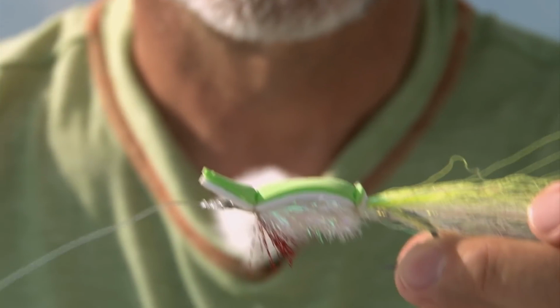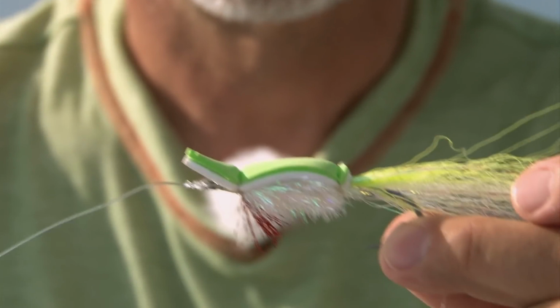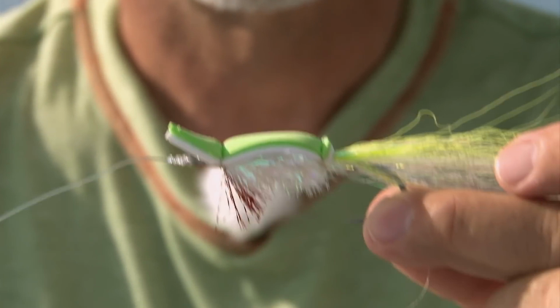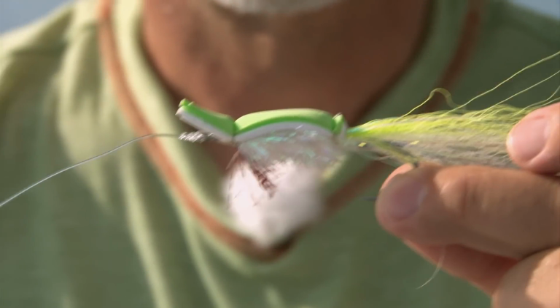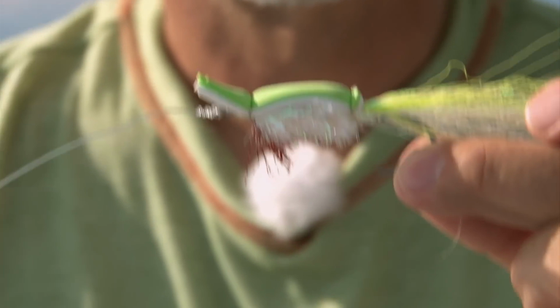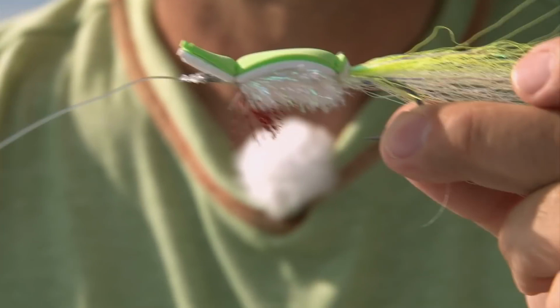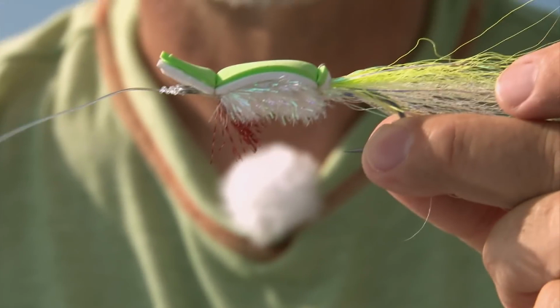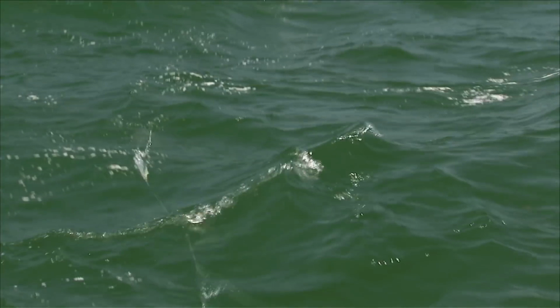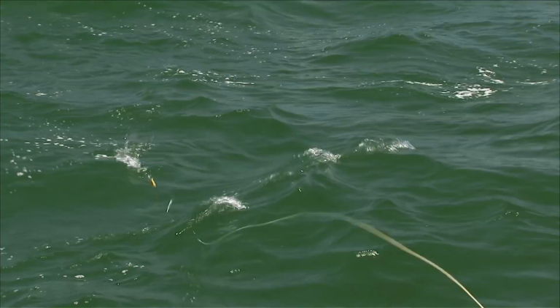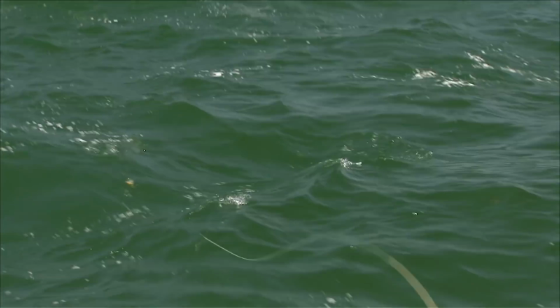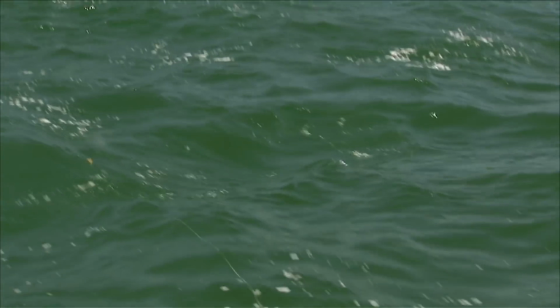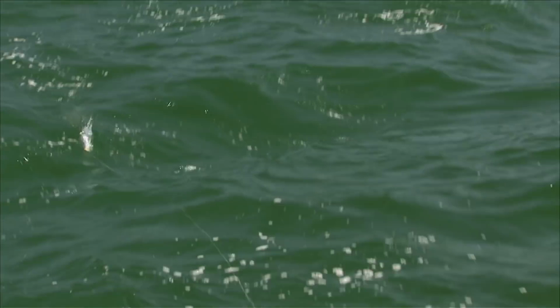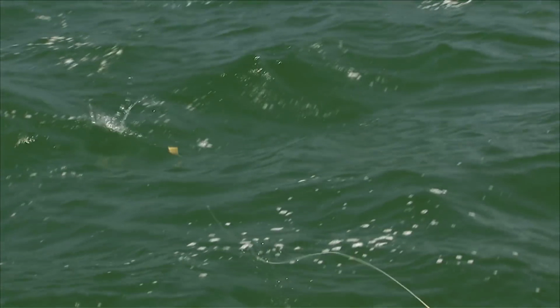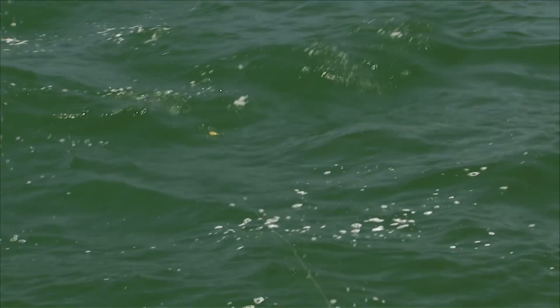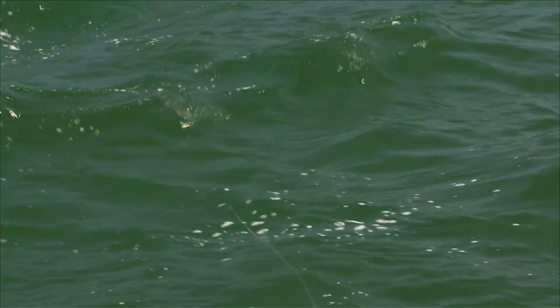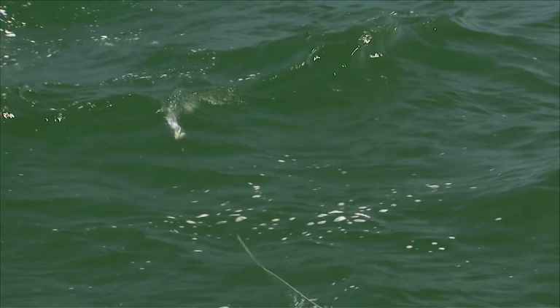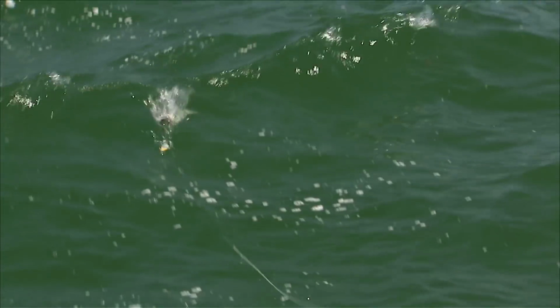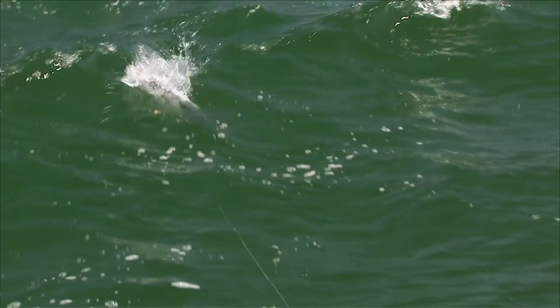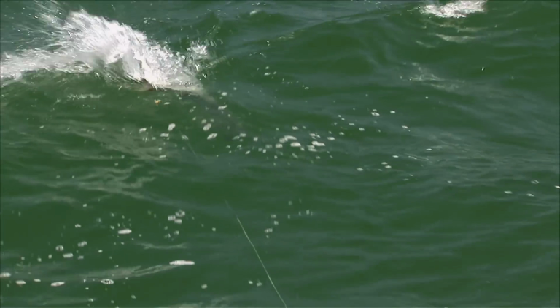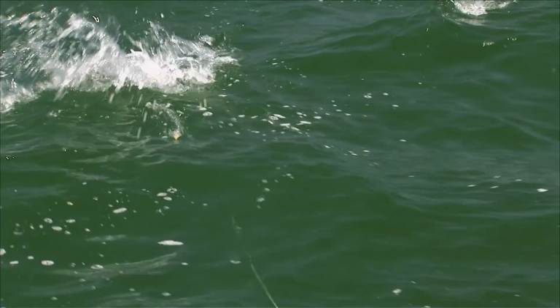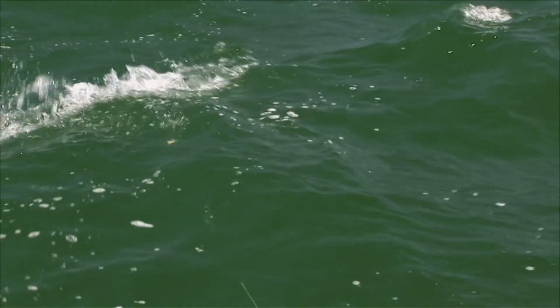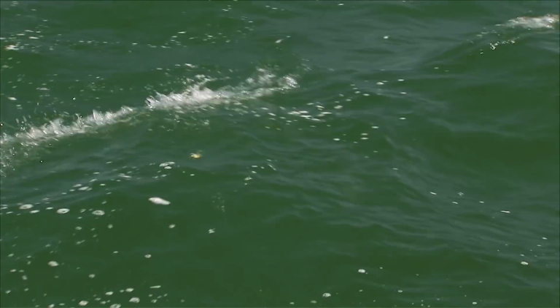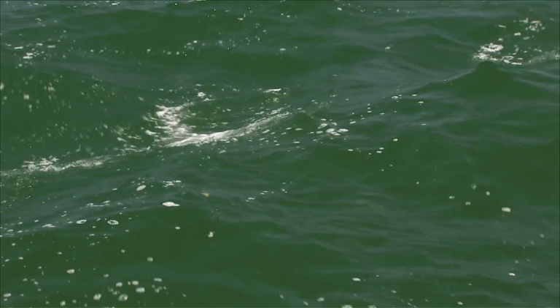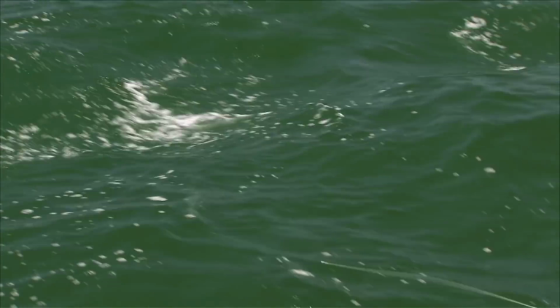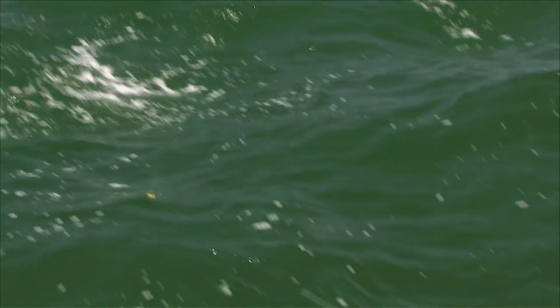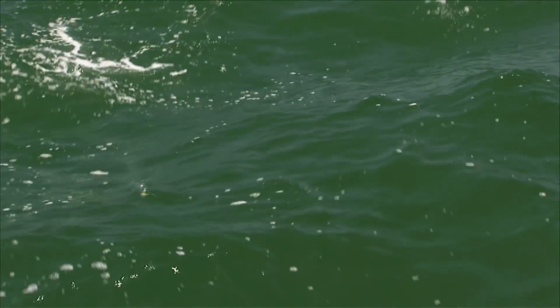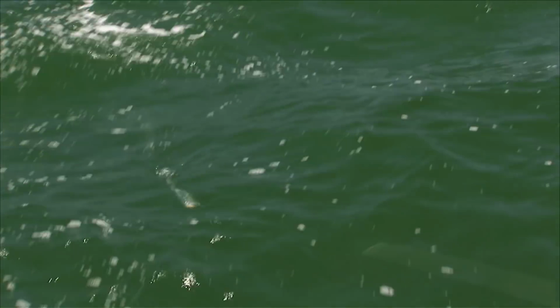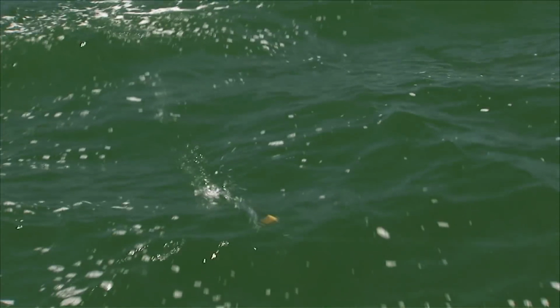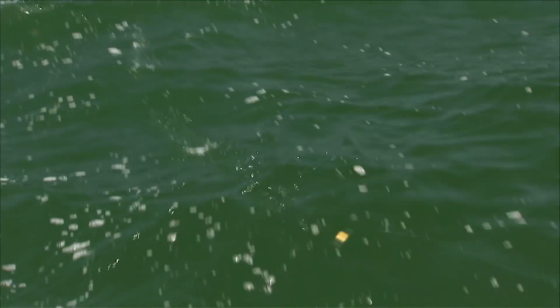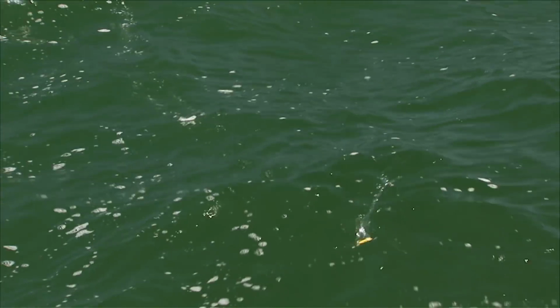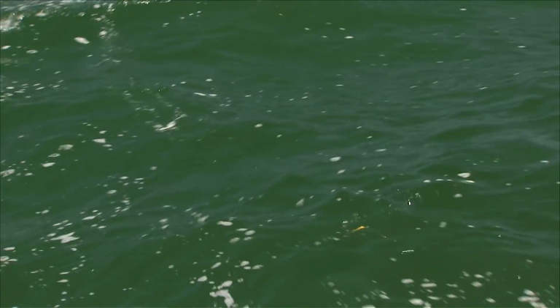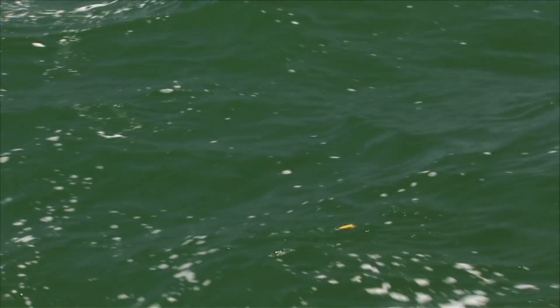Surface flies are a blast in saltwater because you can see everything that happens and strikes are dramatic.